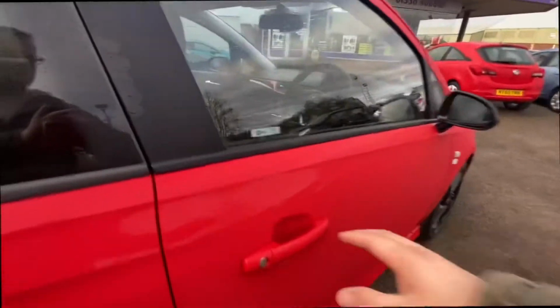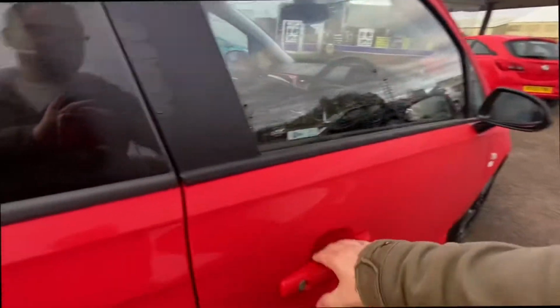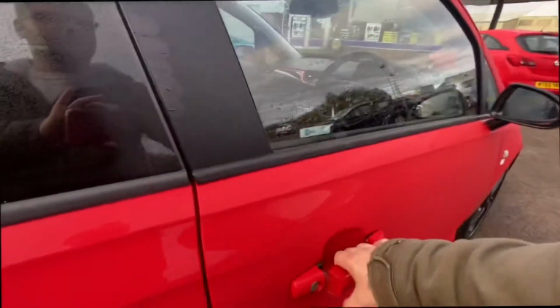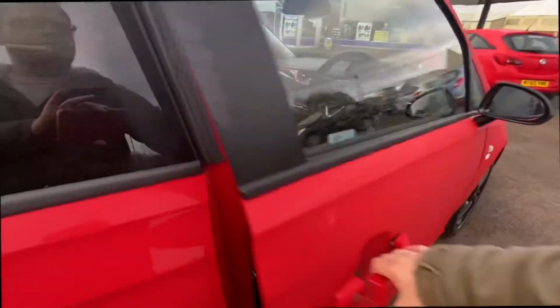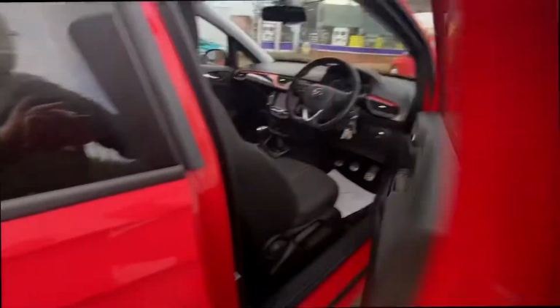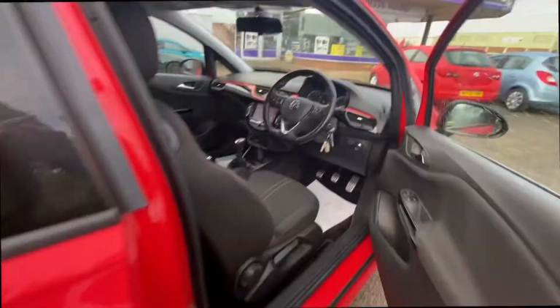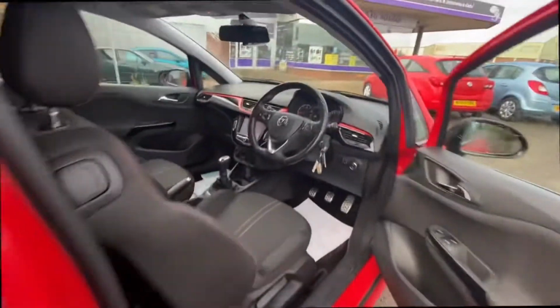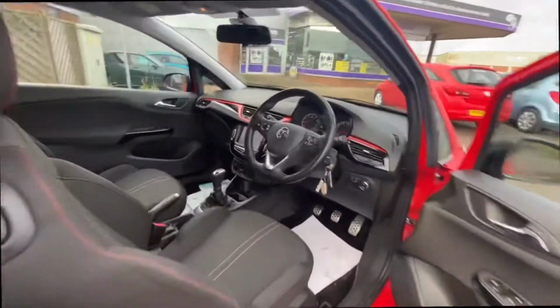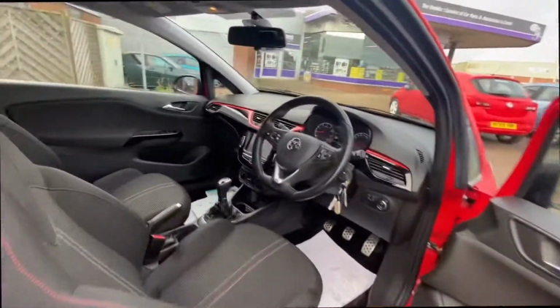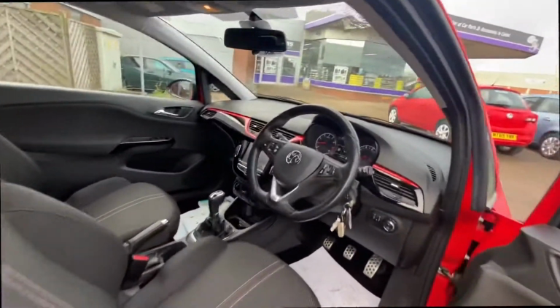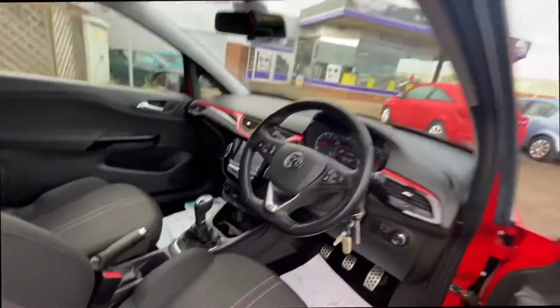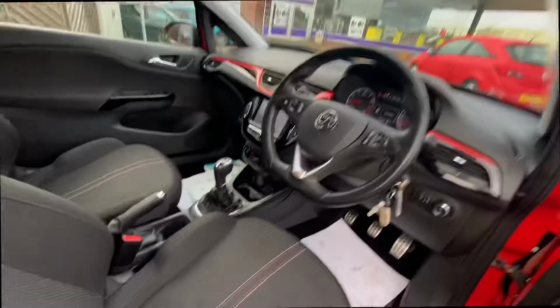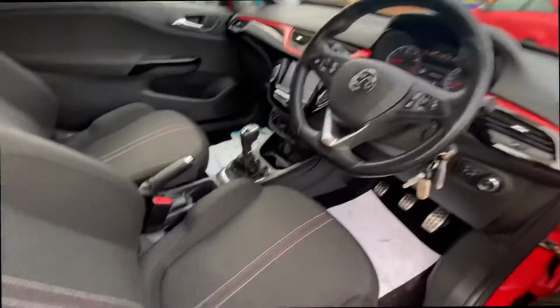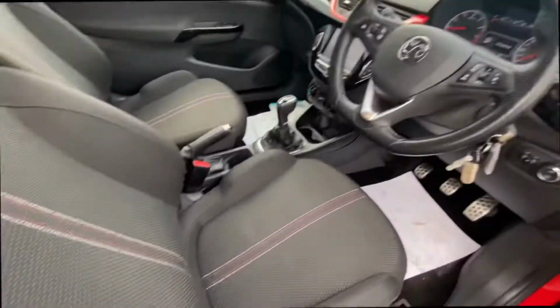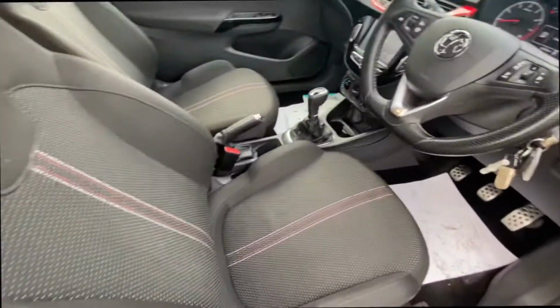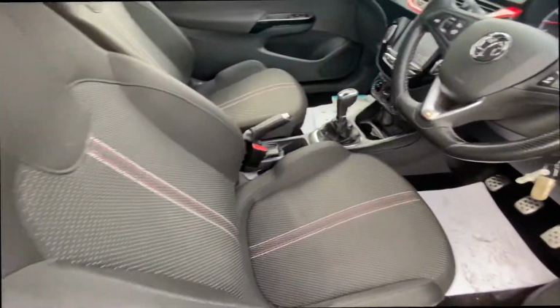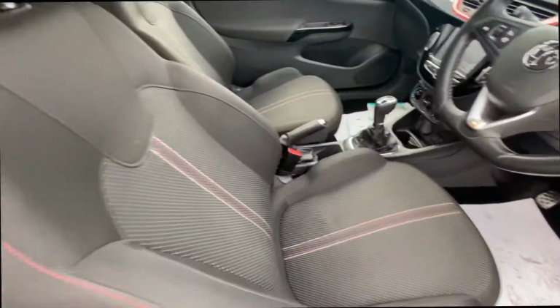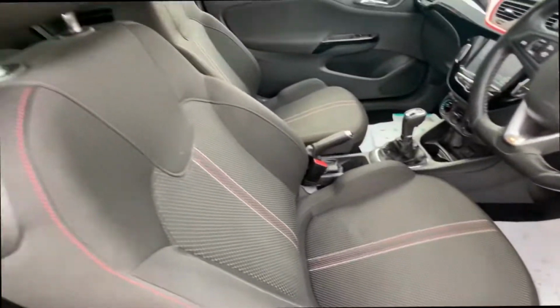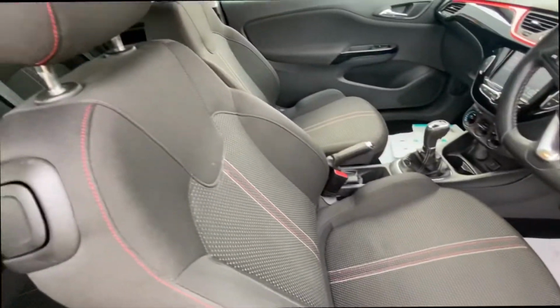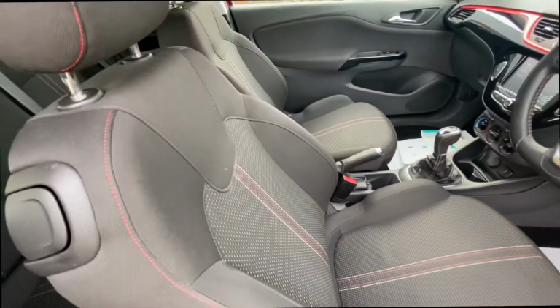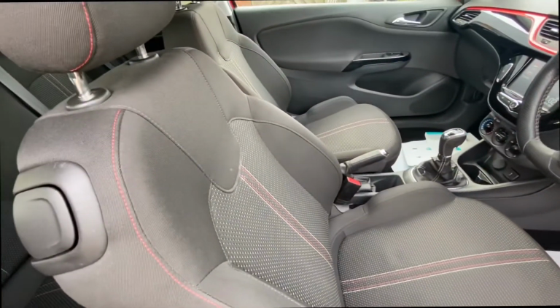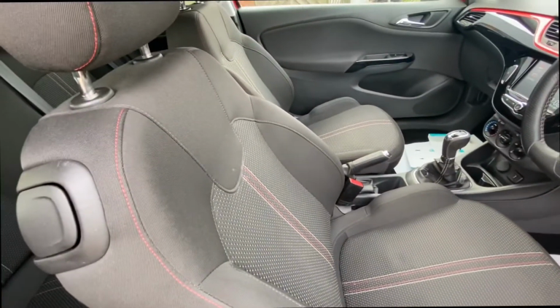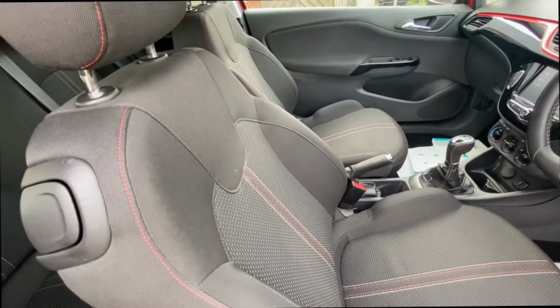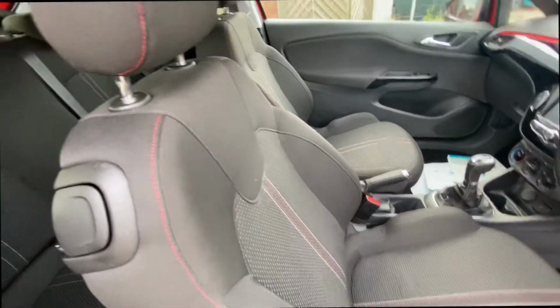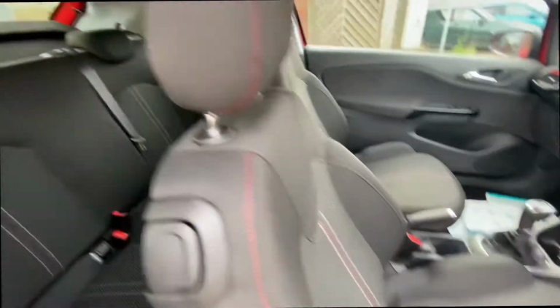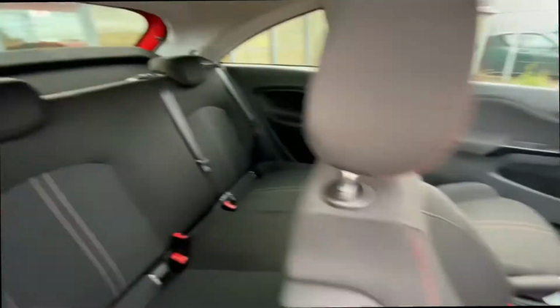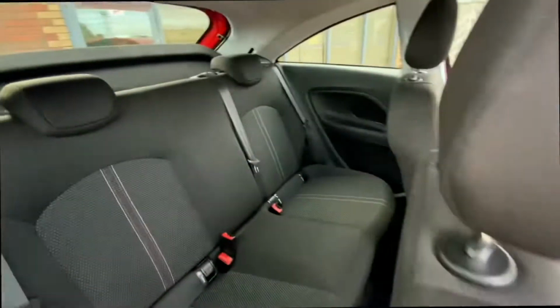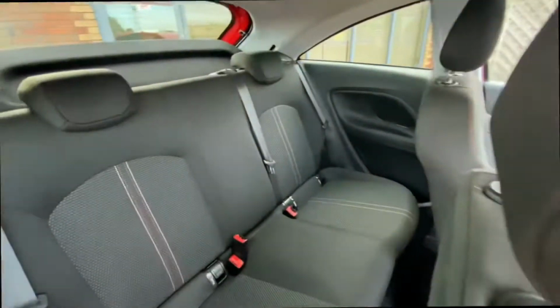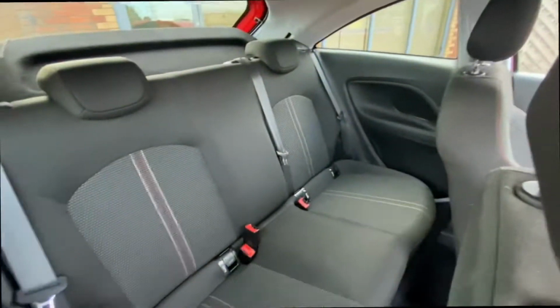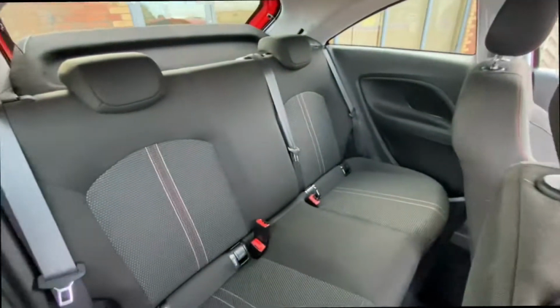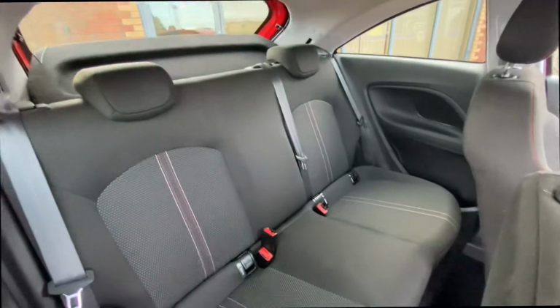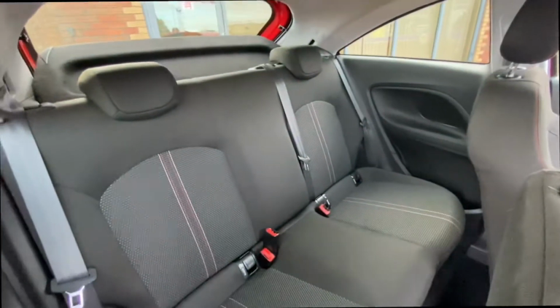As we hop in on the inside, I'll be able to talk you through a bit of the spec. This one is very clean on the interior — seats are in immaculate condition.